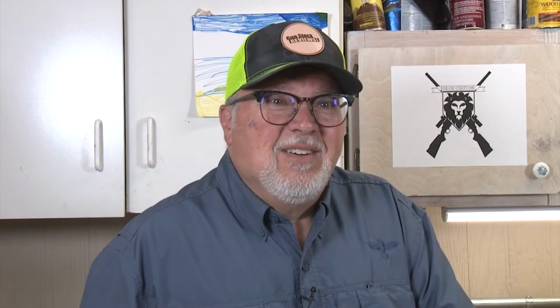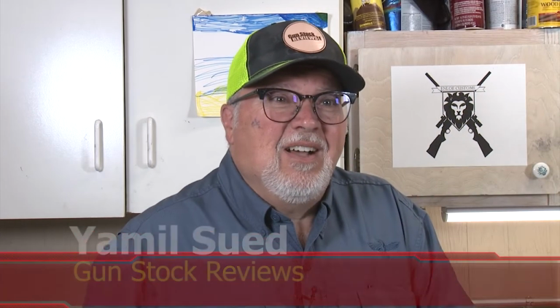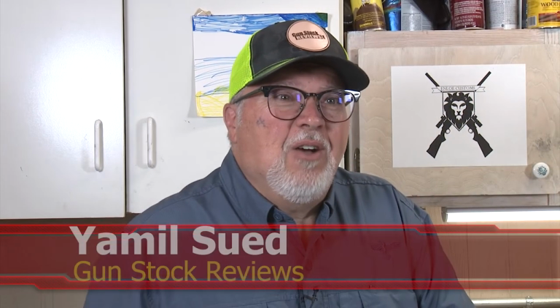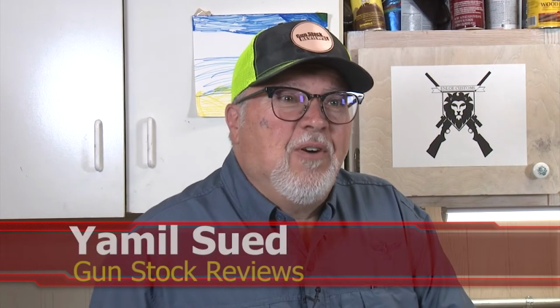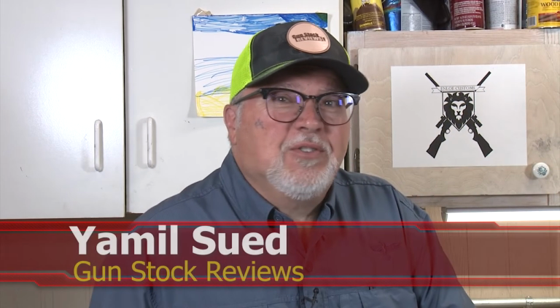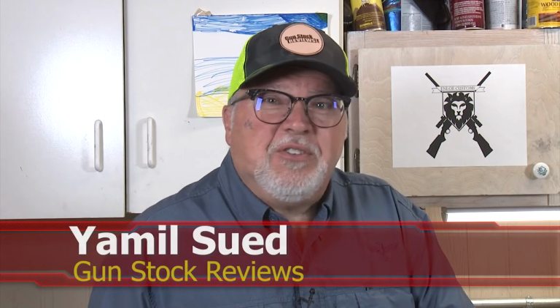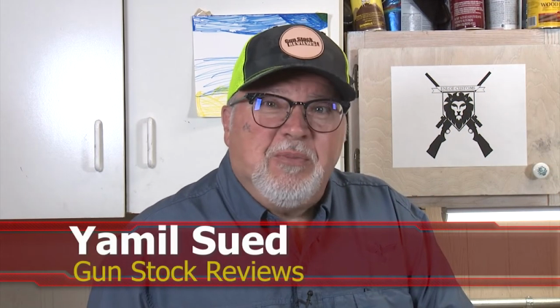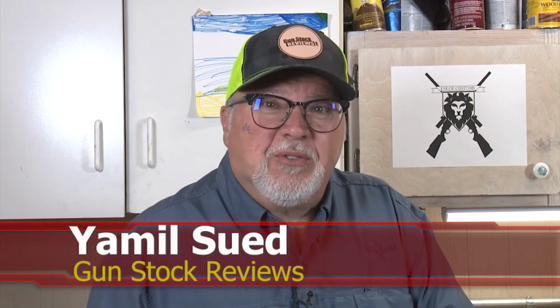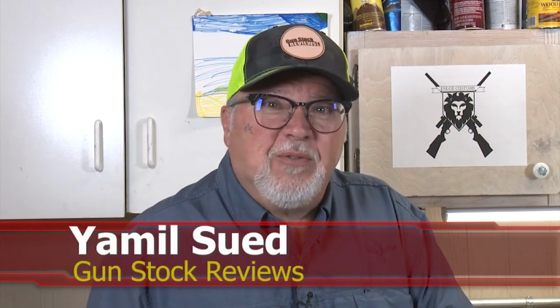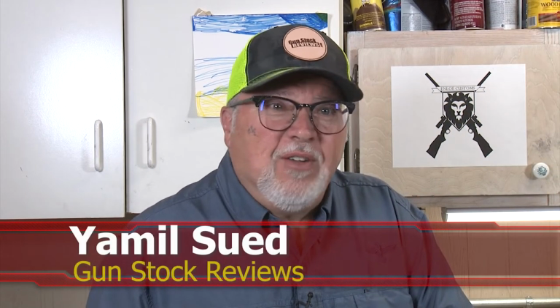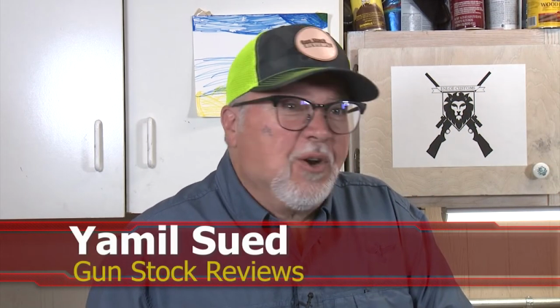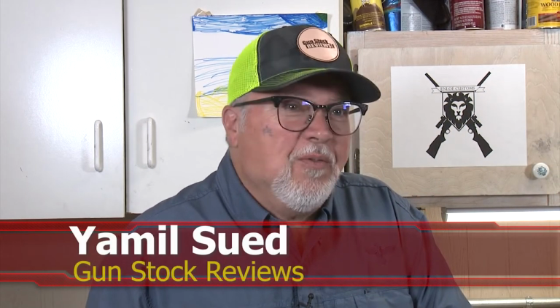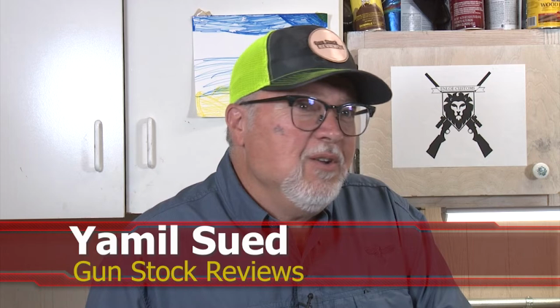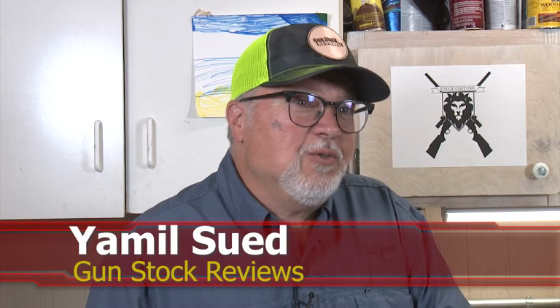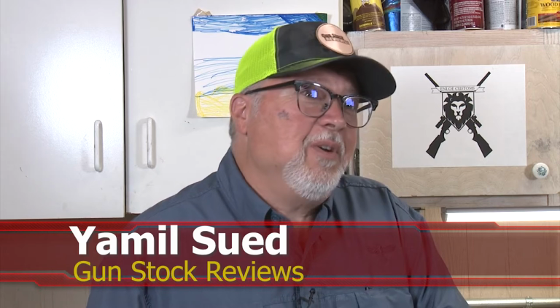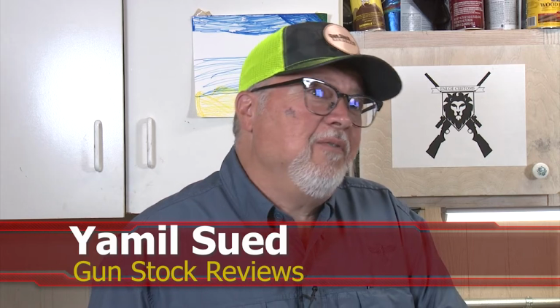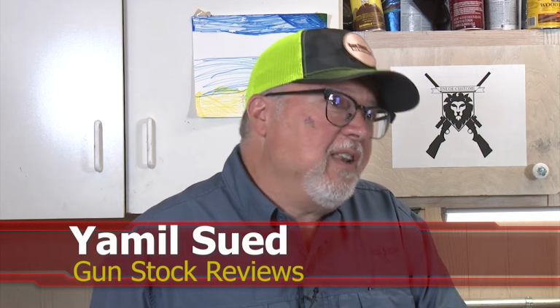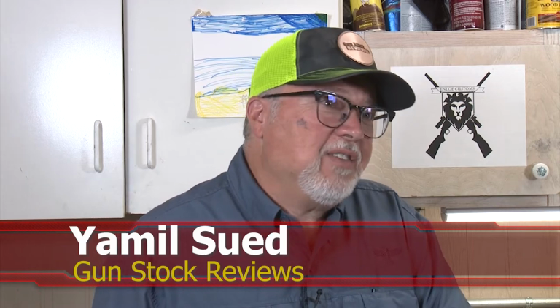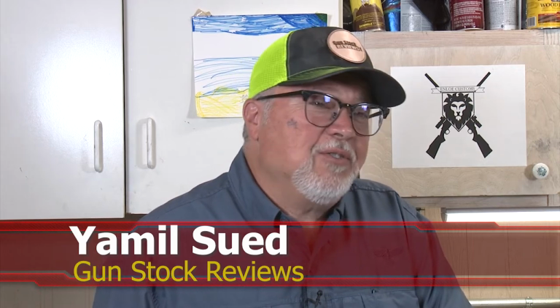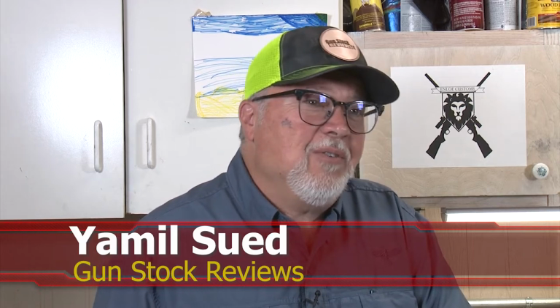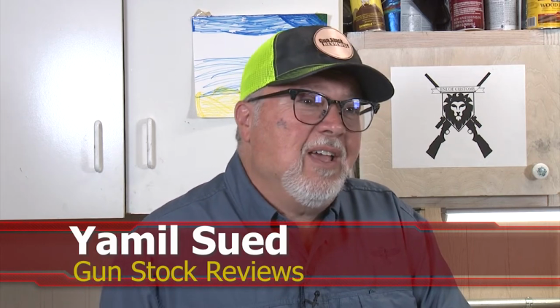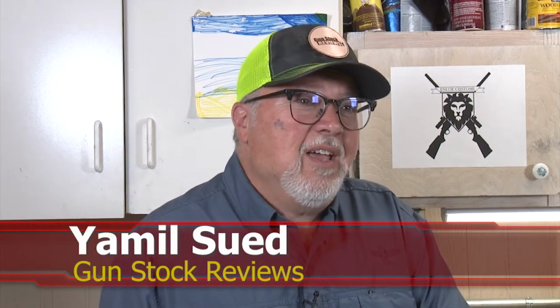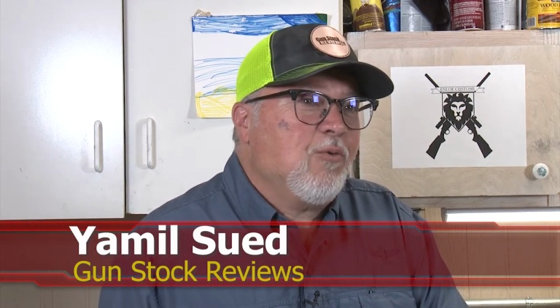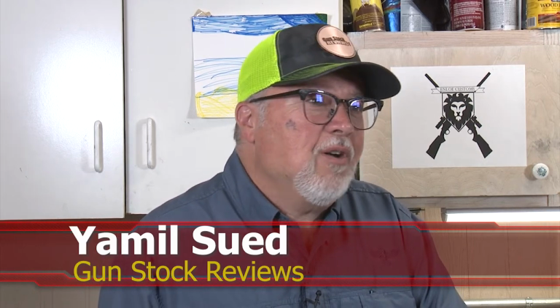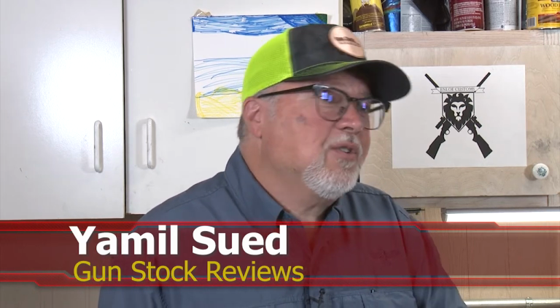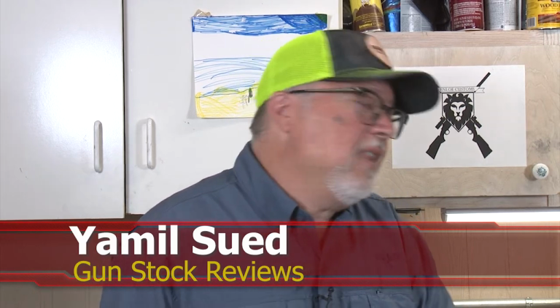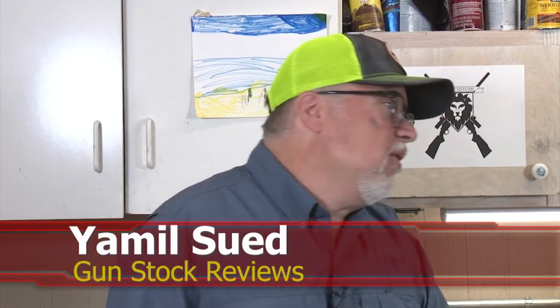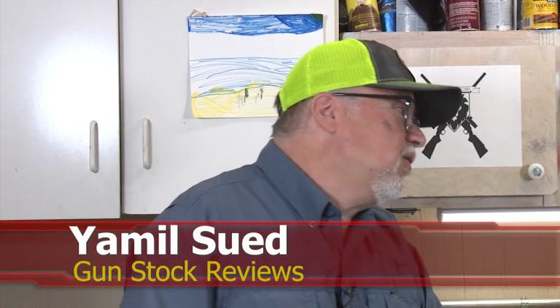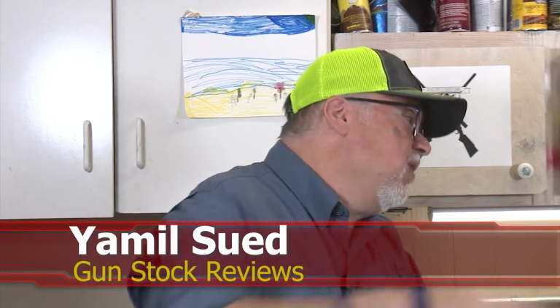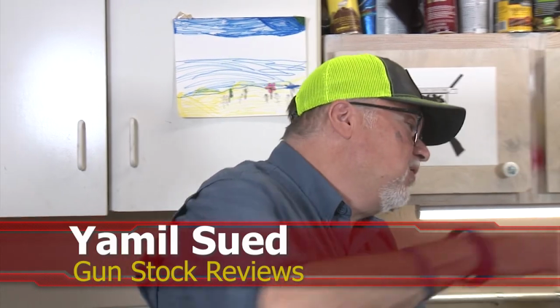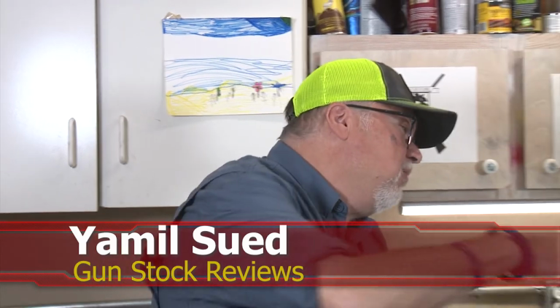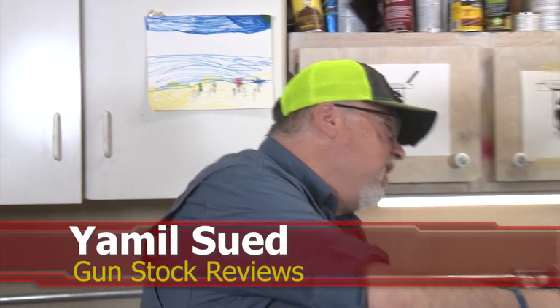Hello, folks. This is Jamil Smith for Gunstruck Reviews. We're here in Phoenix, Arizona at the headquarters of Enloe Custom Guns with Marty.